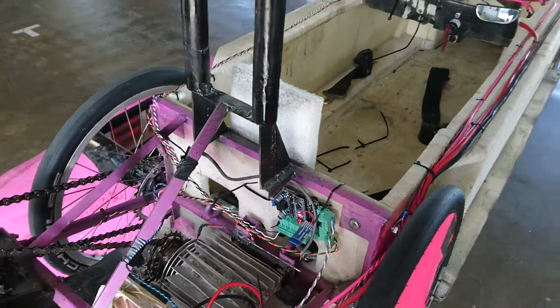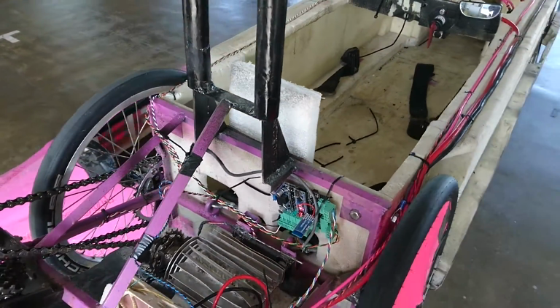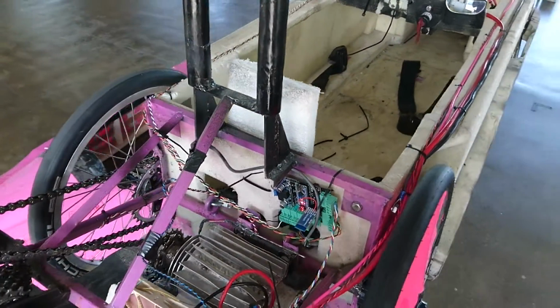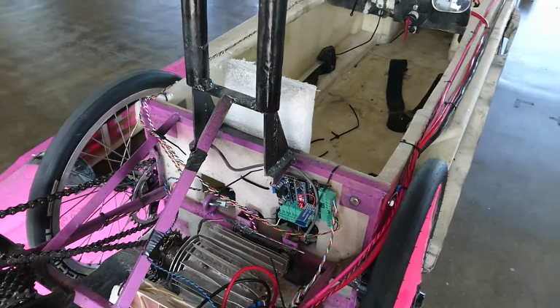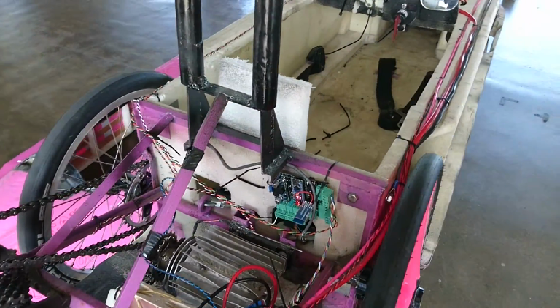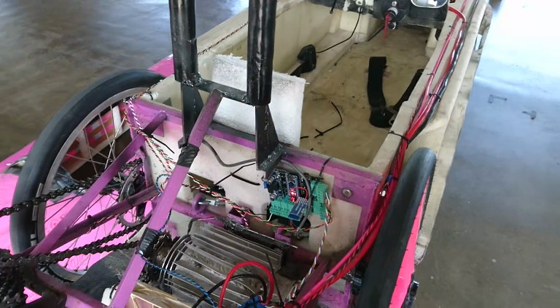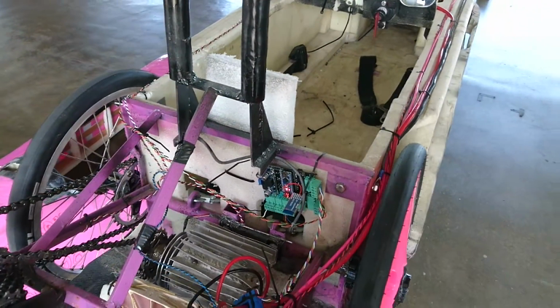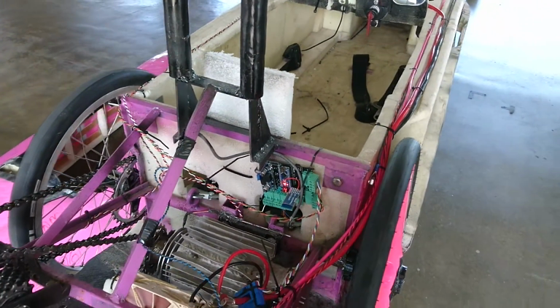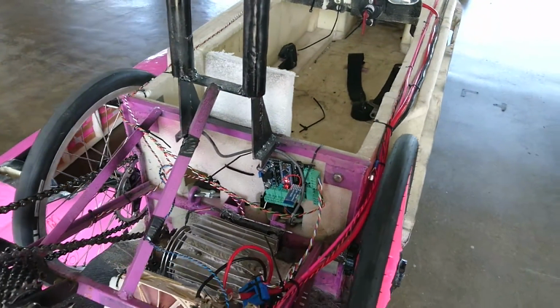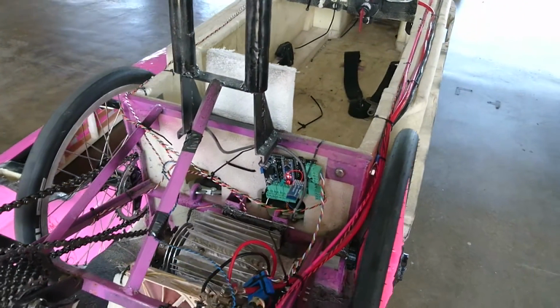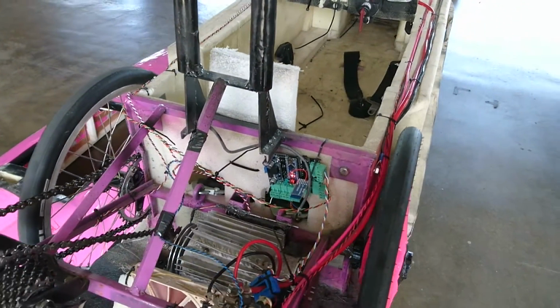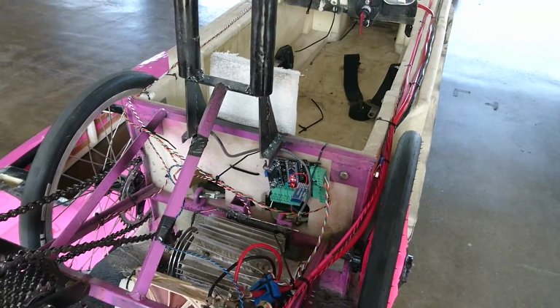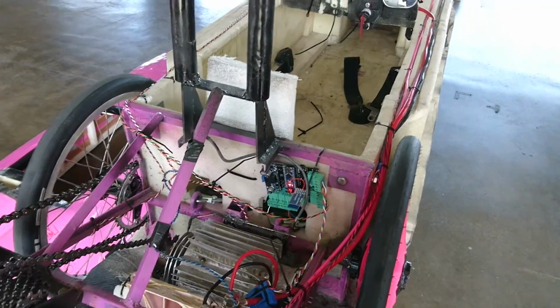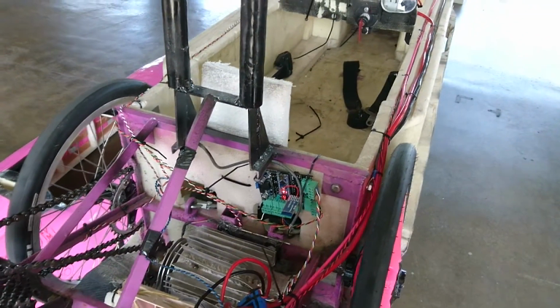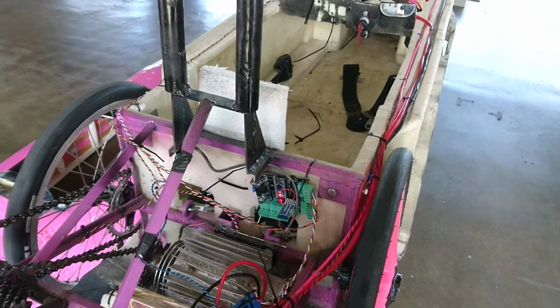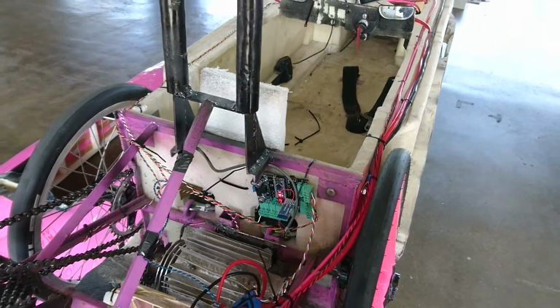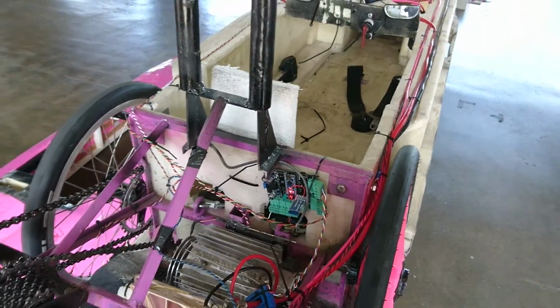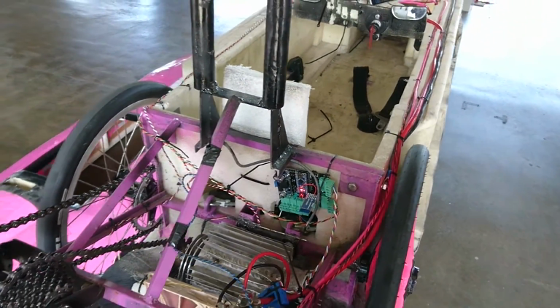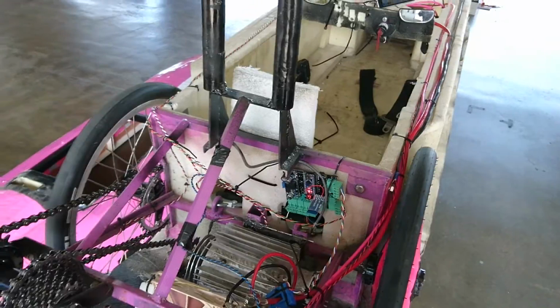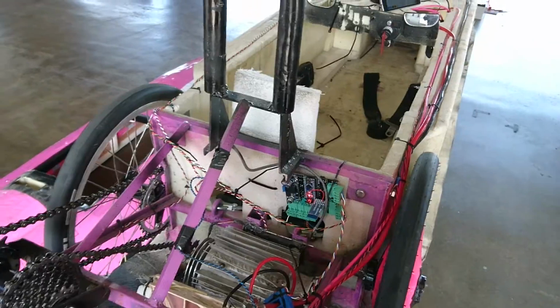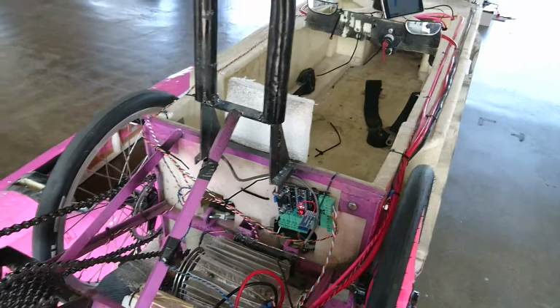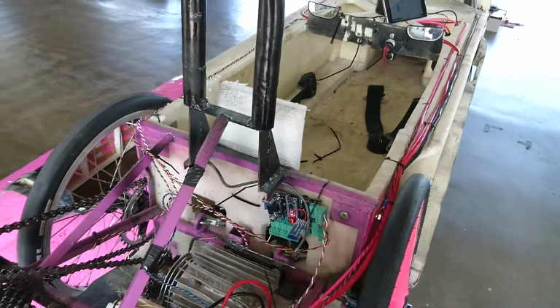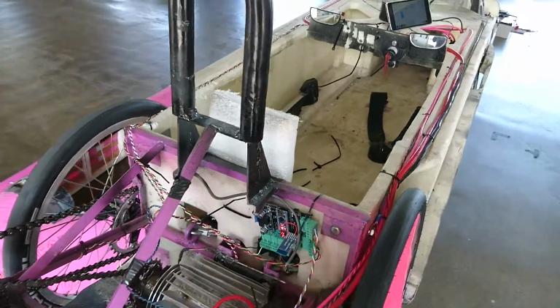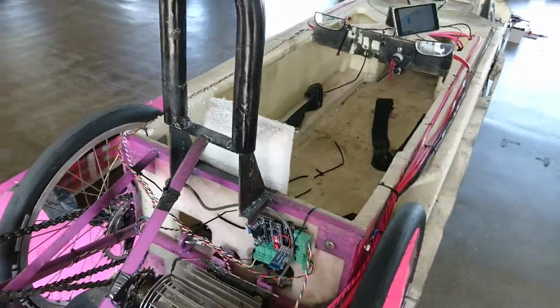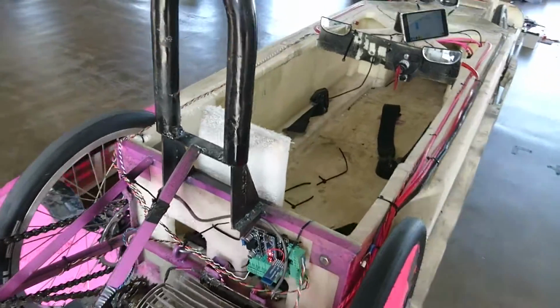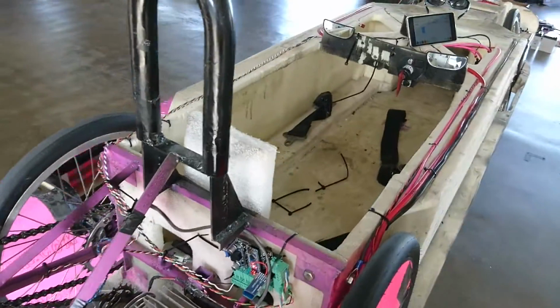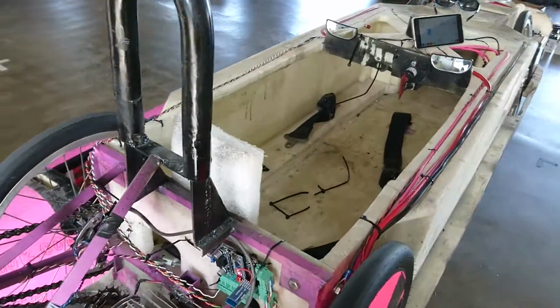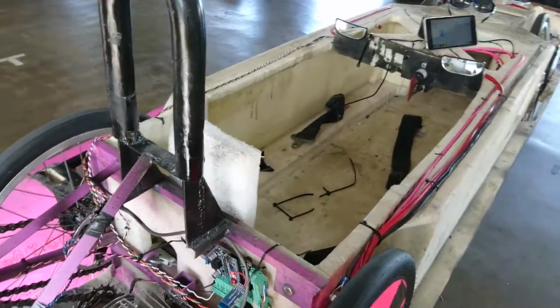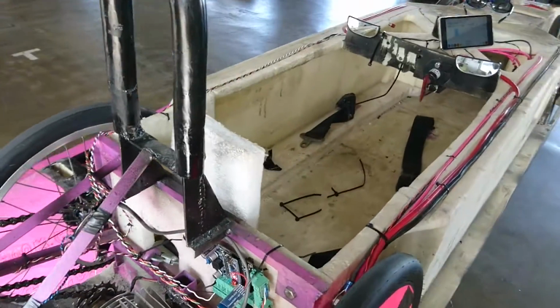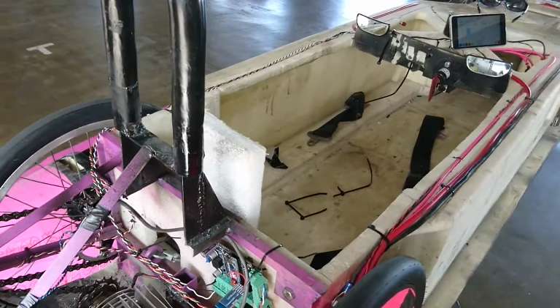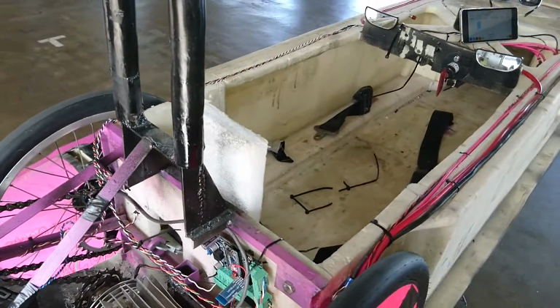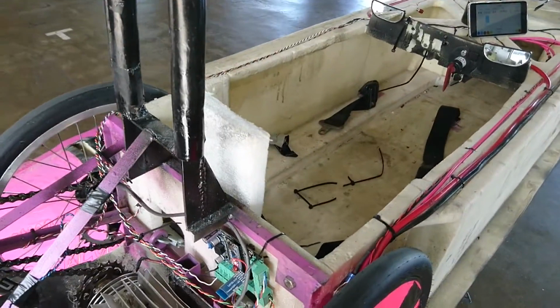We managed to log the whole time — got voltage, current, motor RPM, and wheel RPM all working flawlessly.